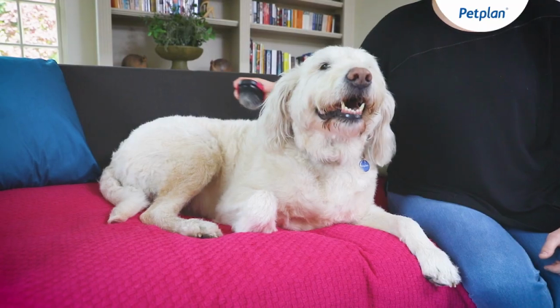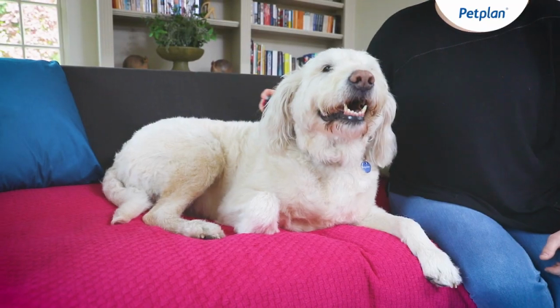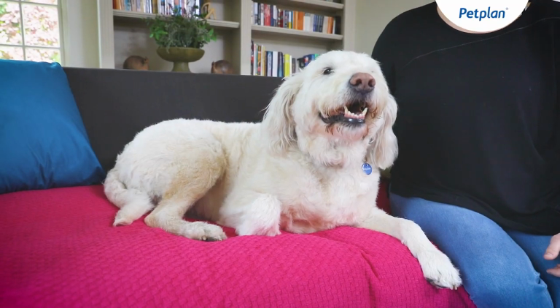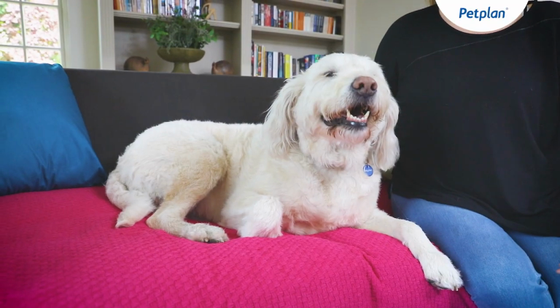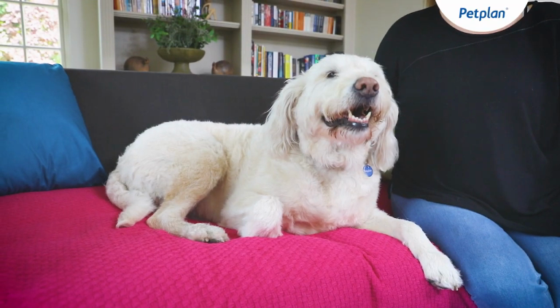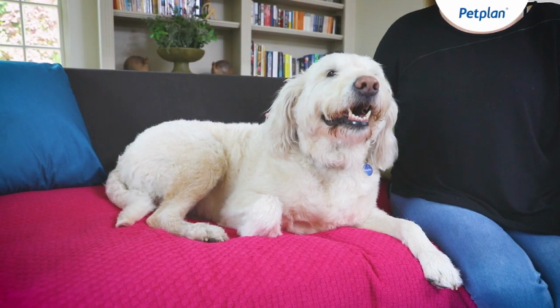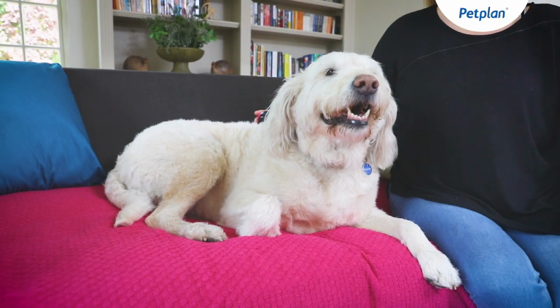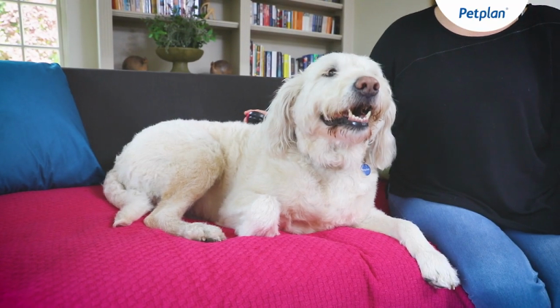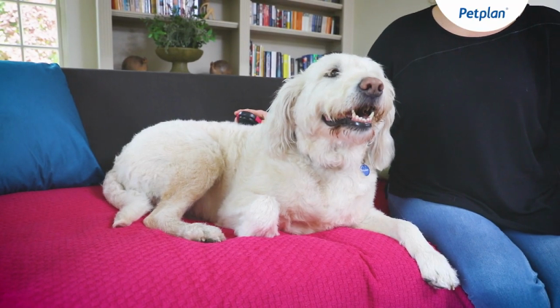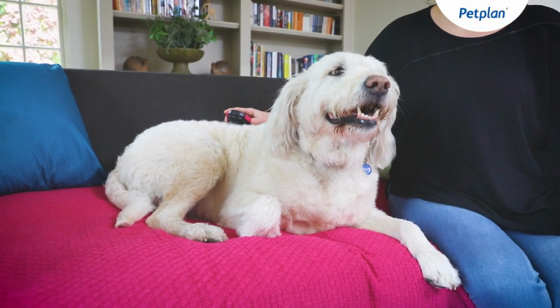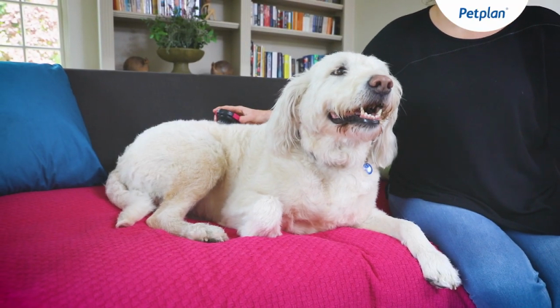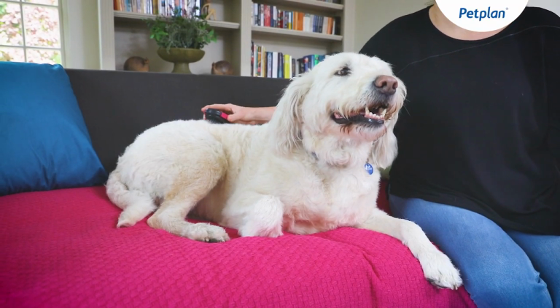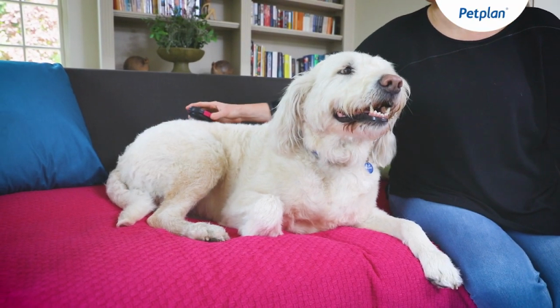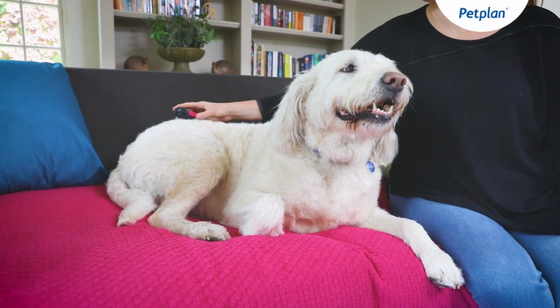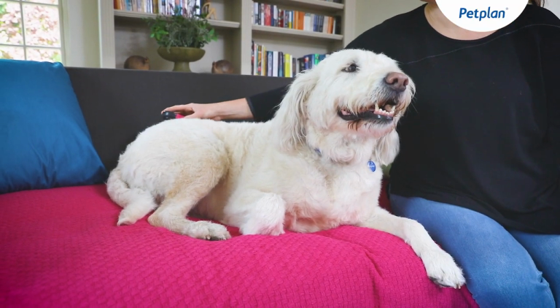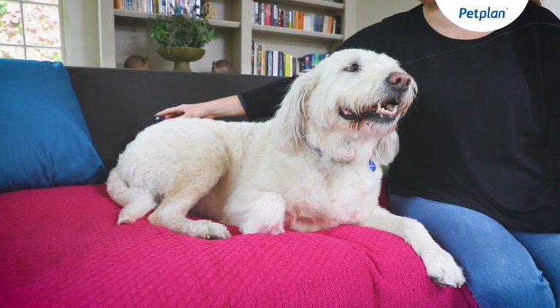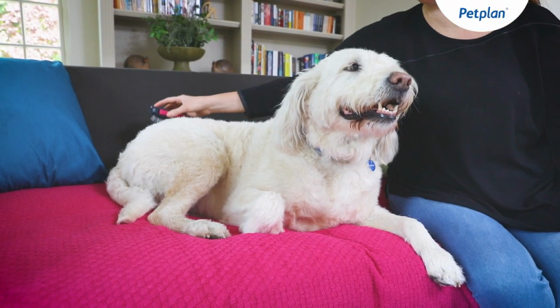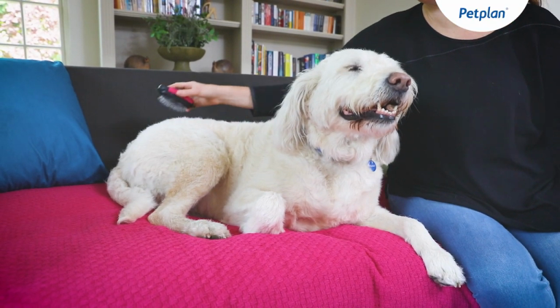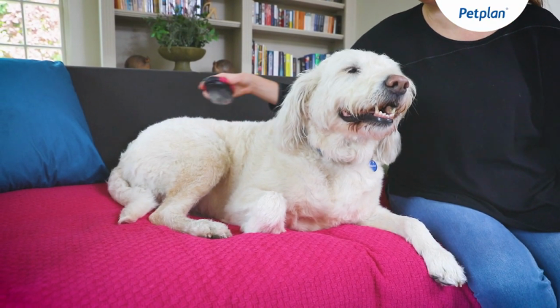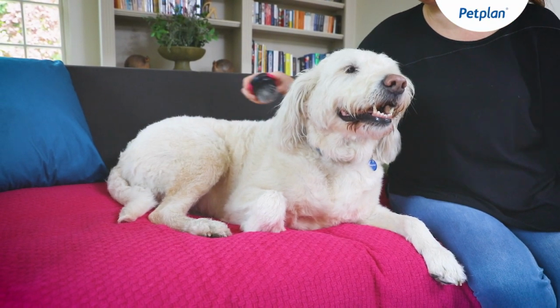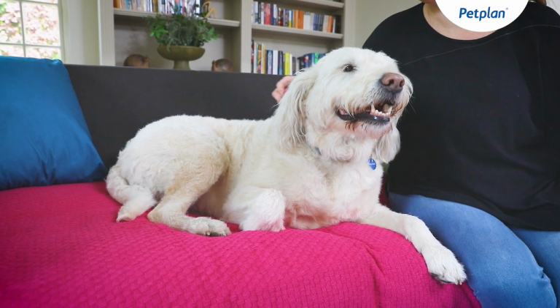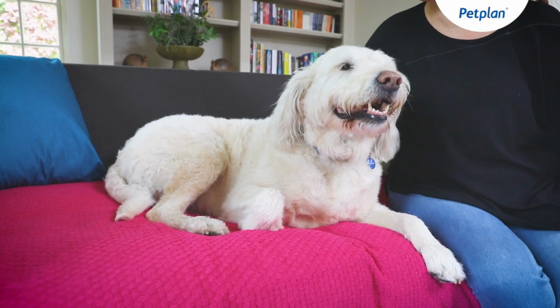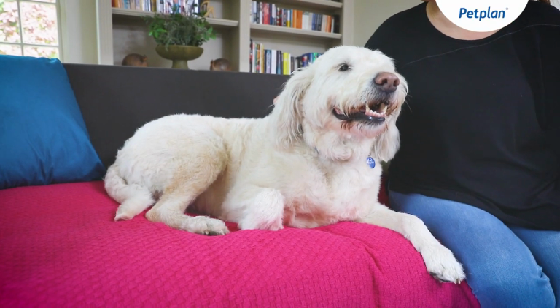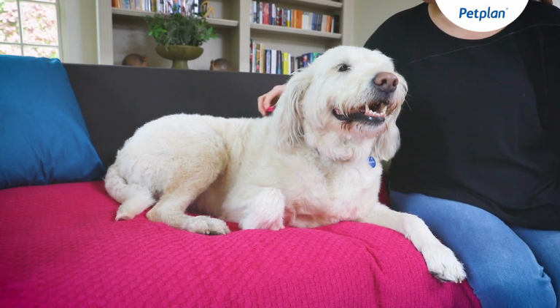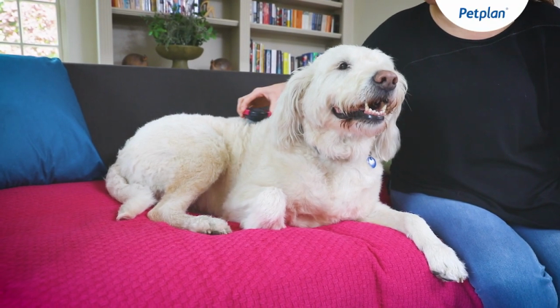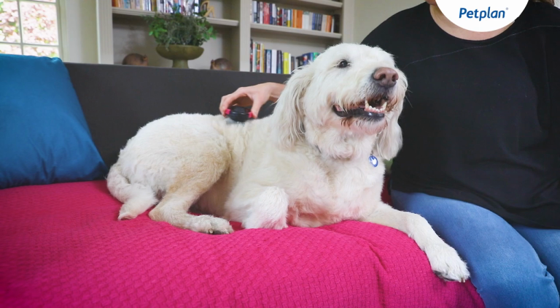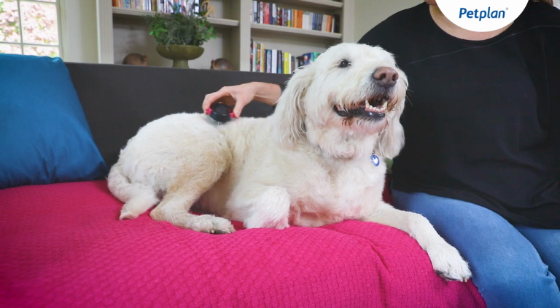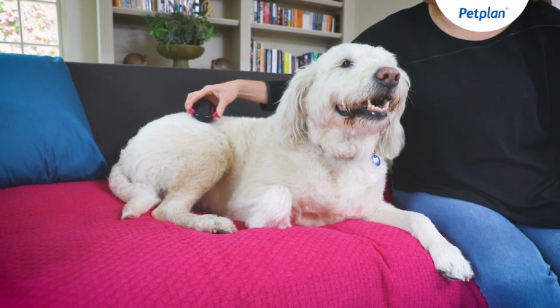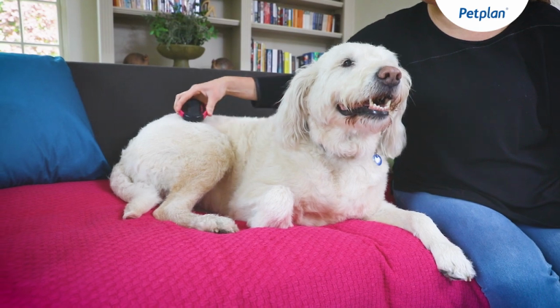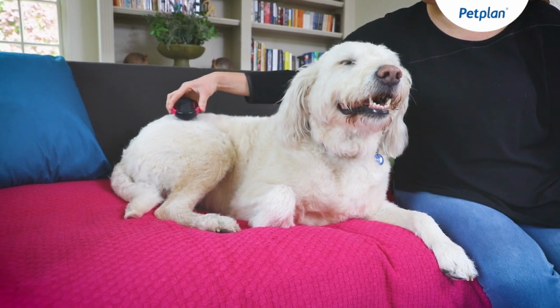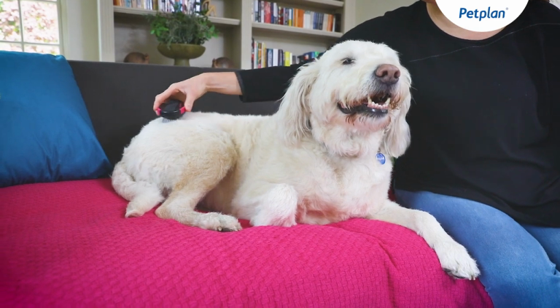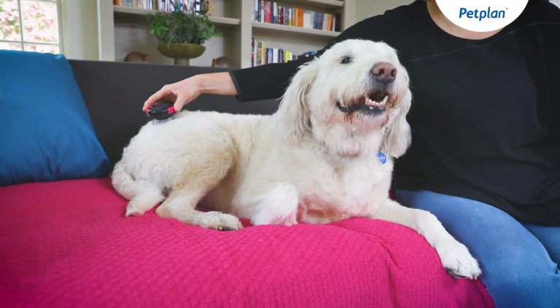The Labradoodle coat comes in a range of colours, ranging from red, black, chocolate and cream.